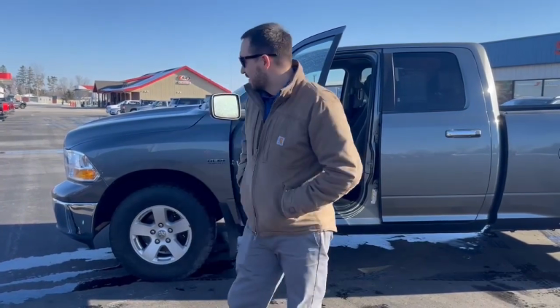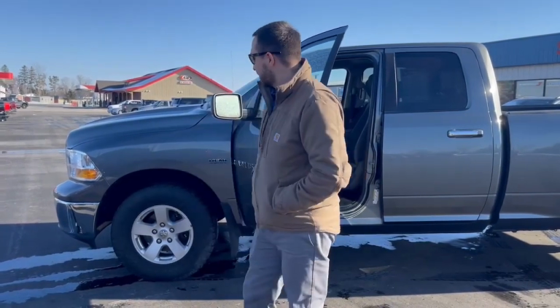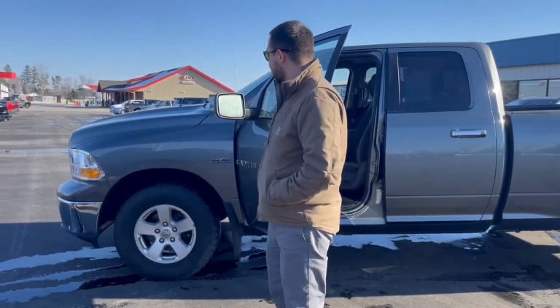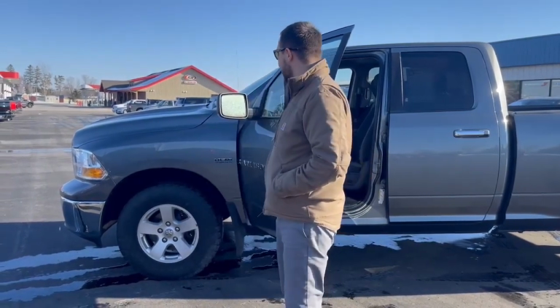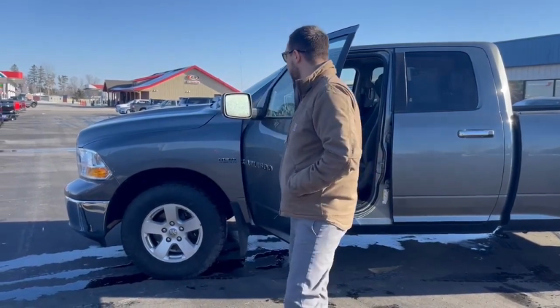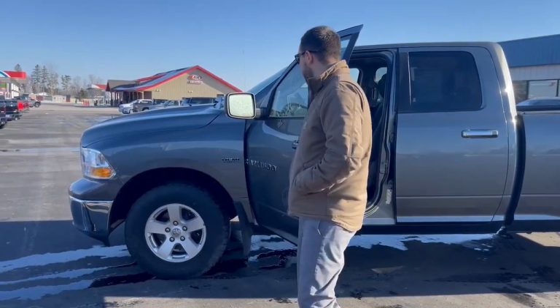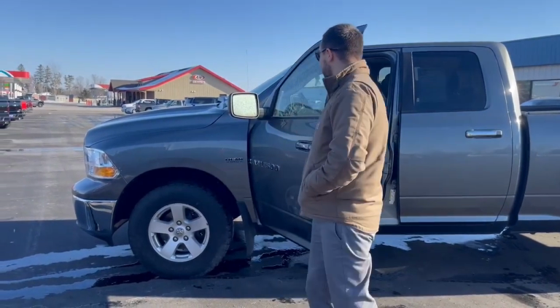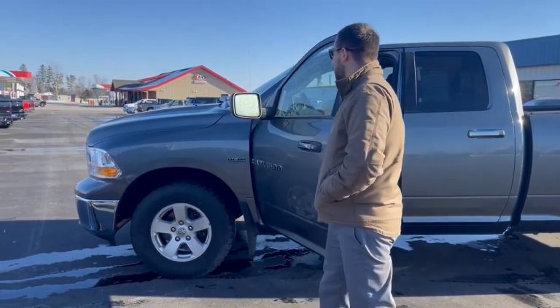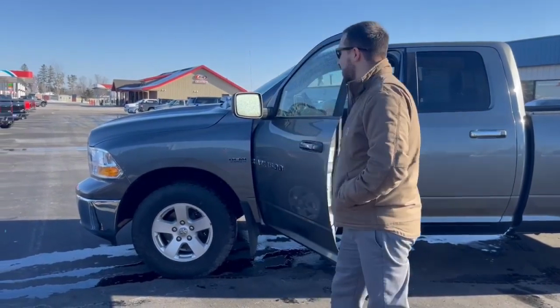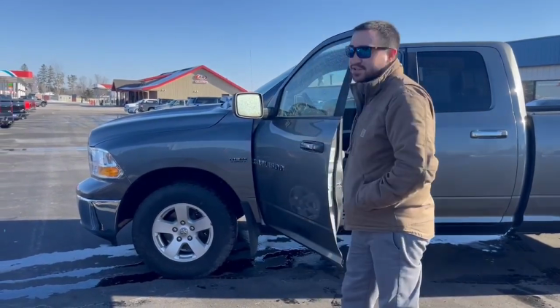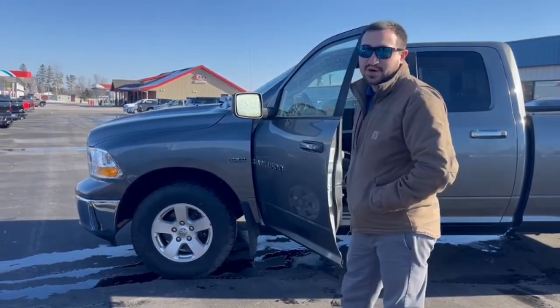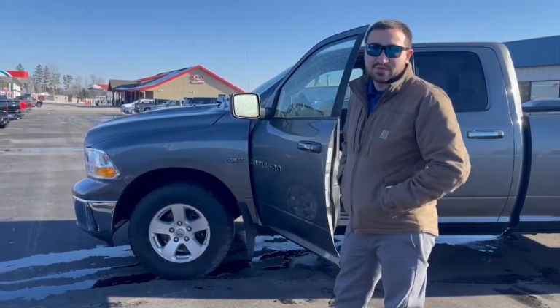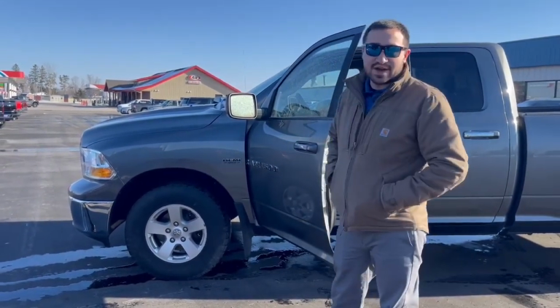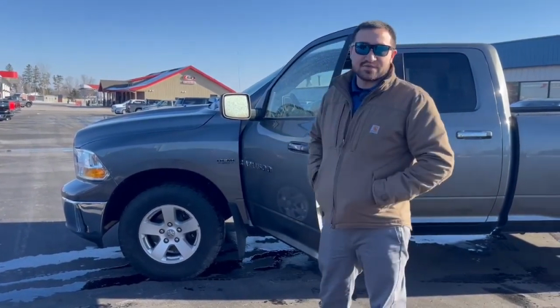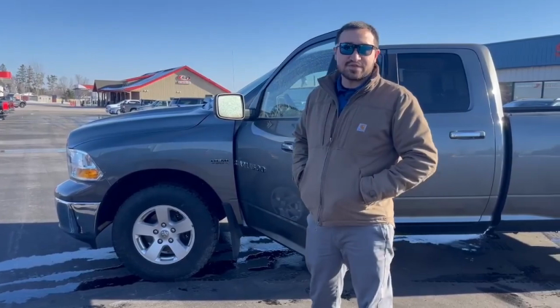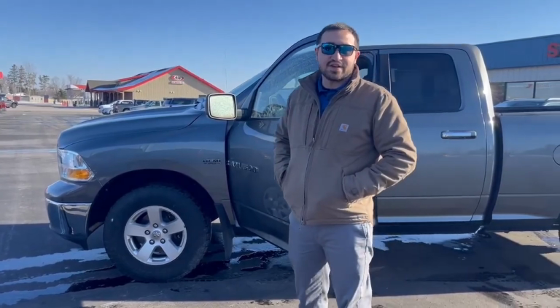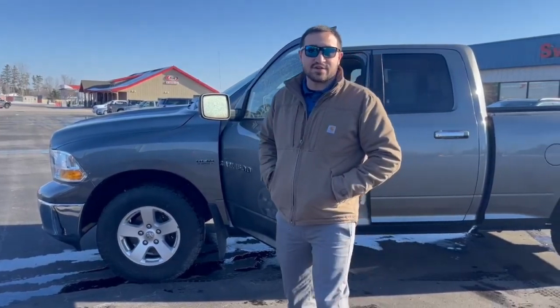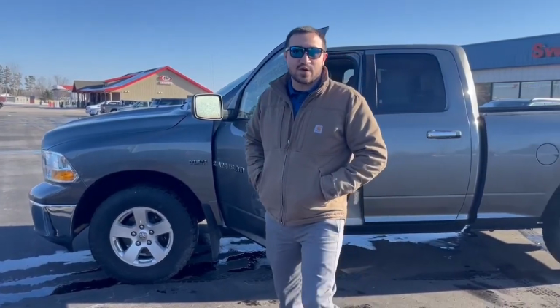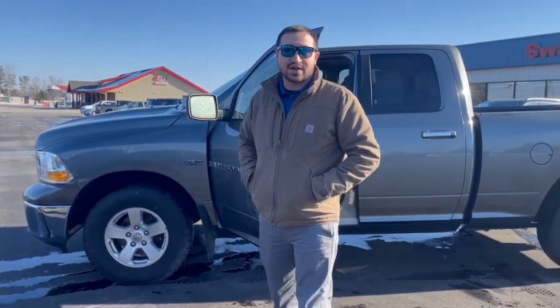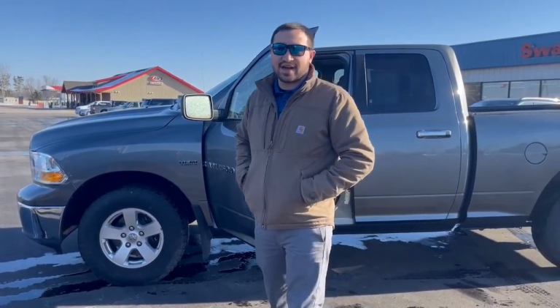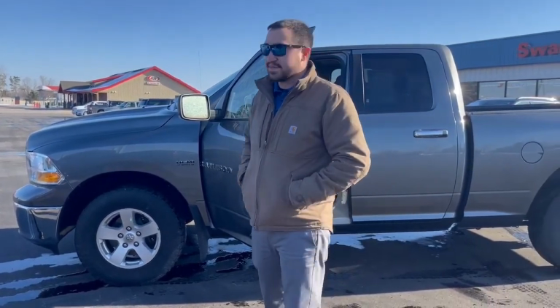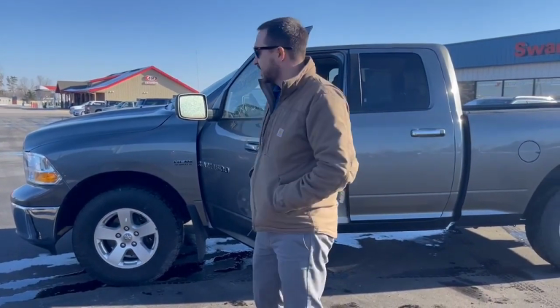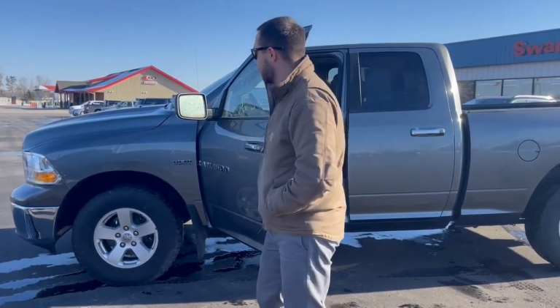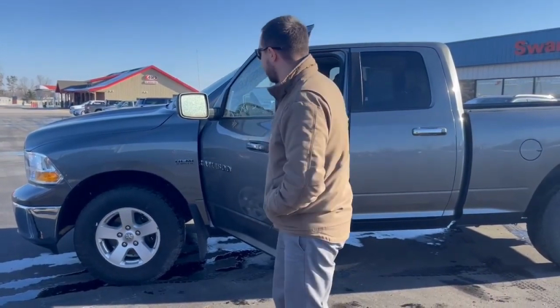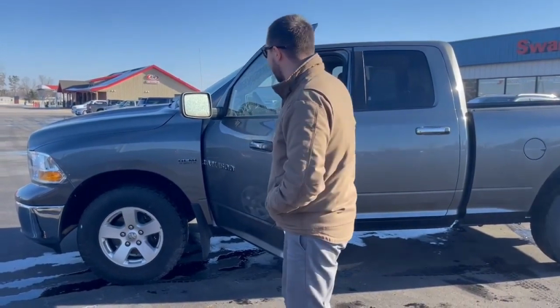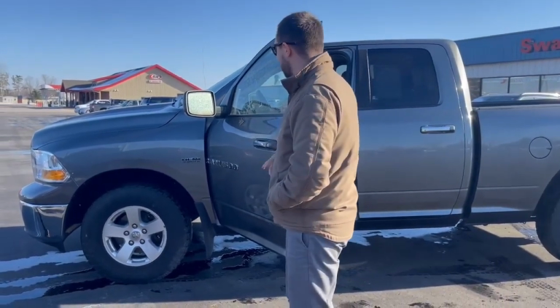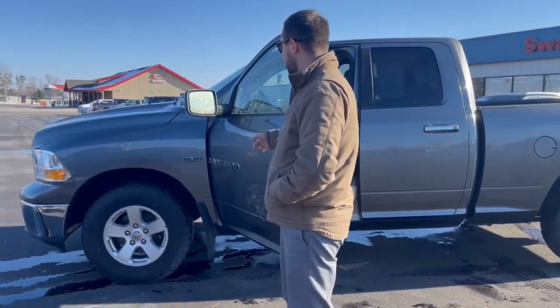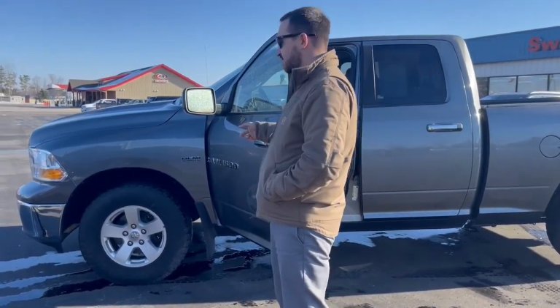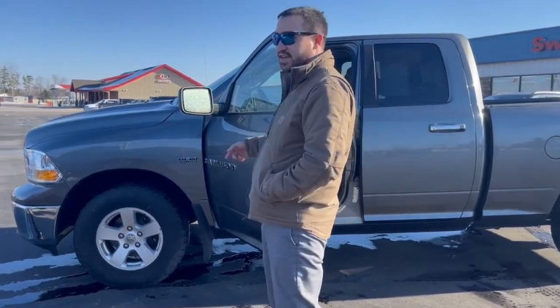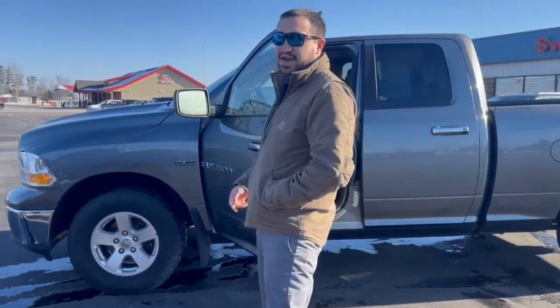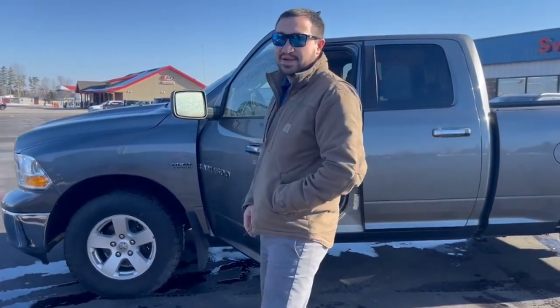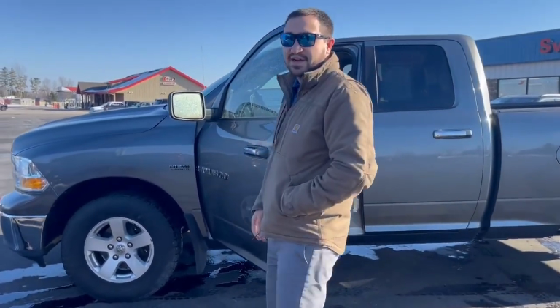As you can see, we got this nice 2012 Ram 1500 quad cab. It's got the 5.7 liter Hemi in it.